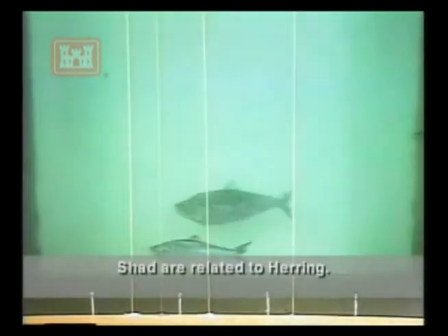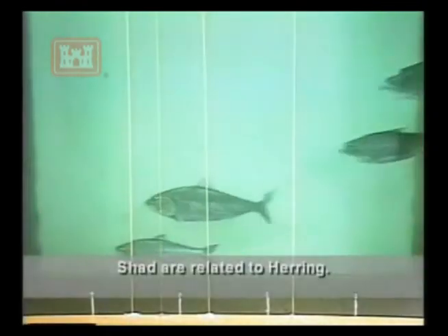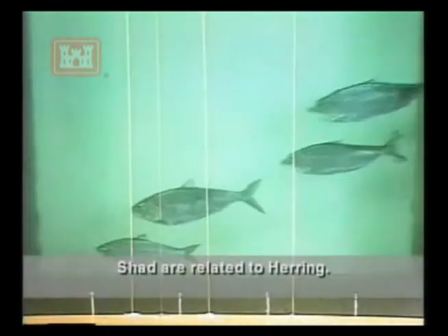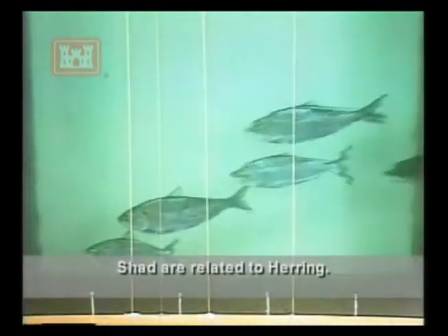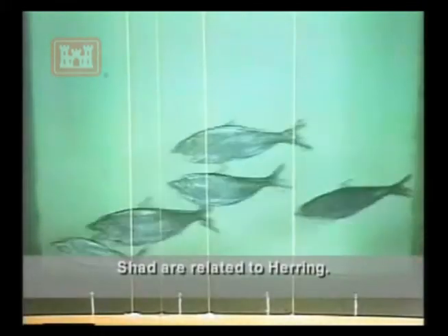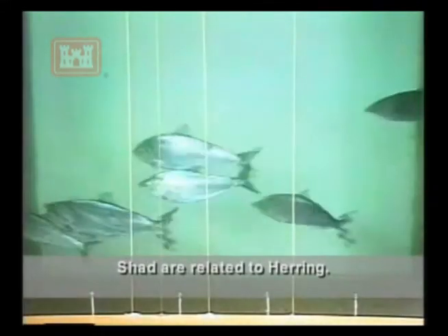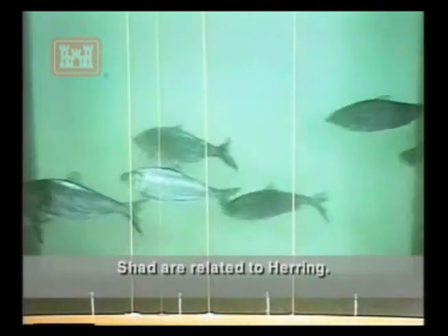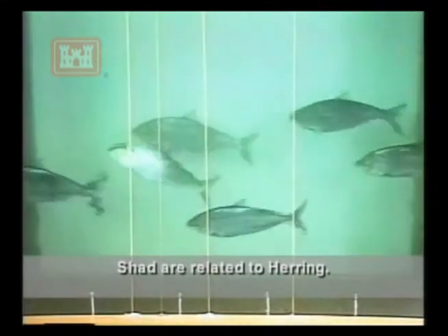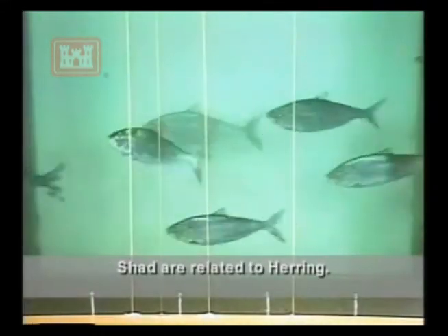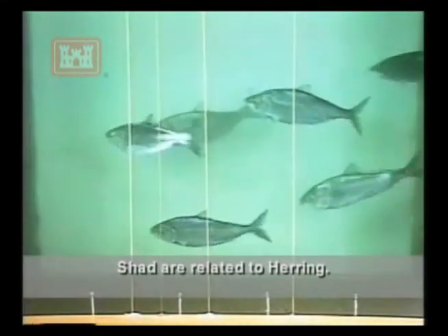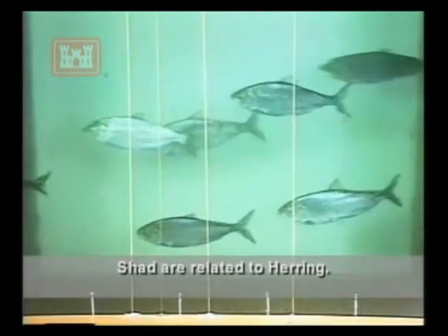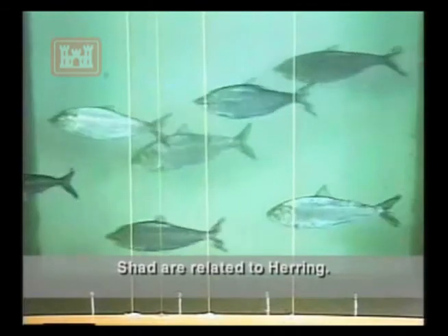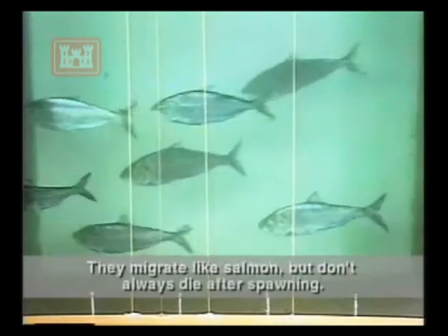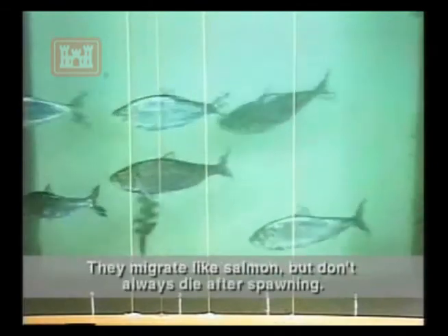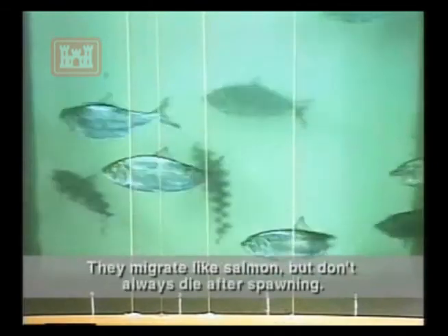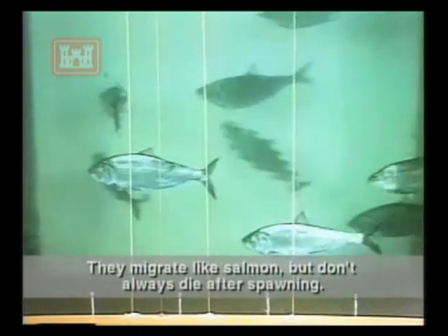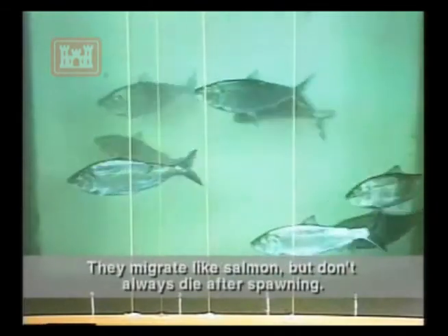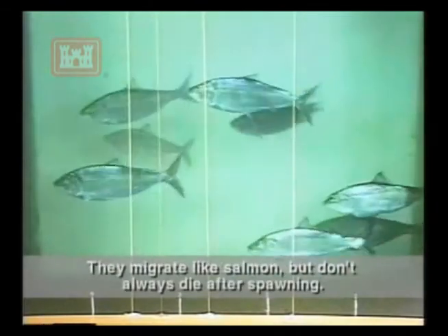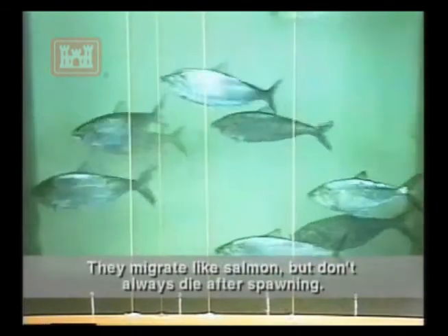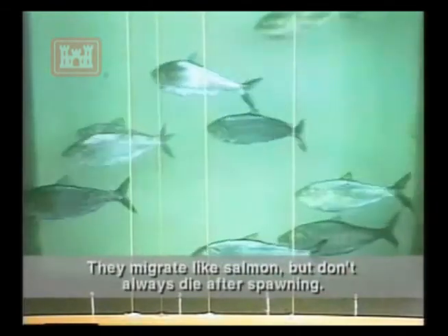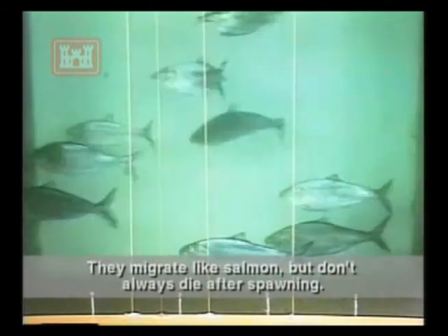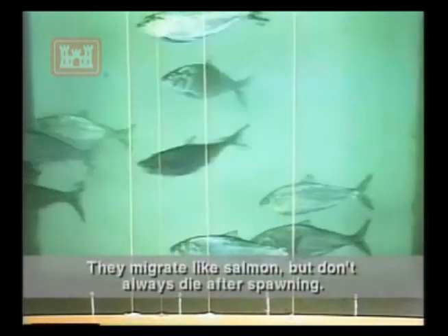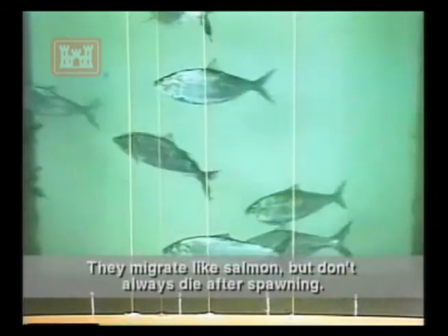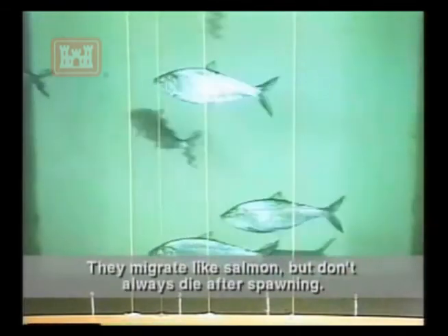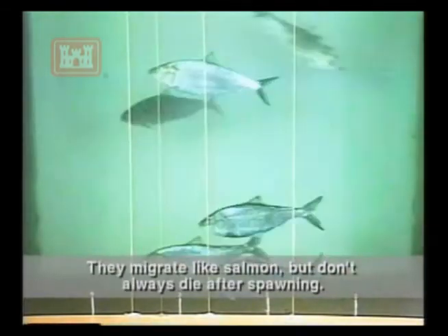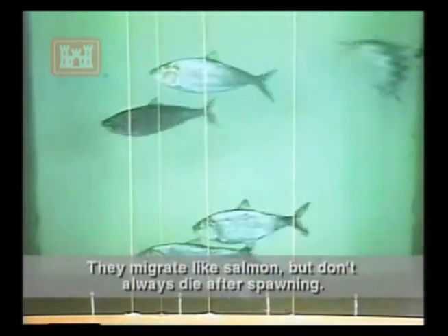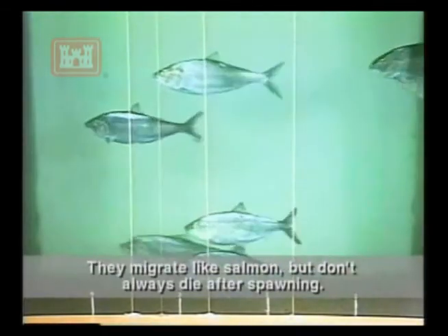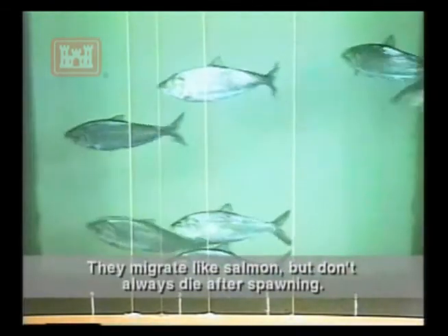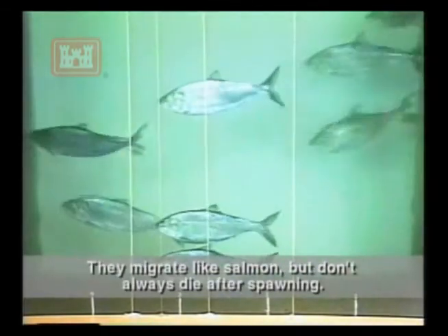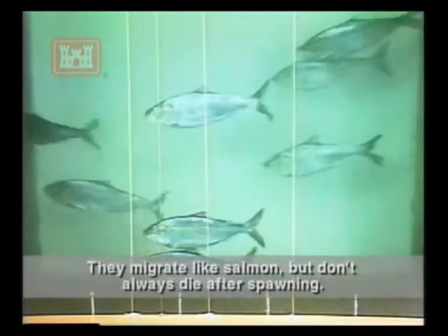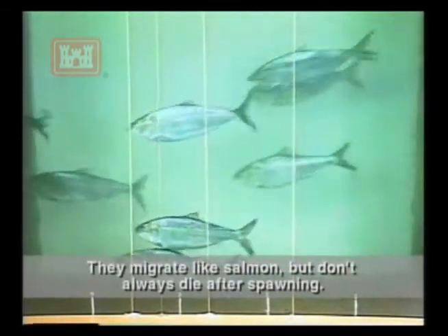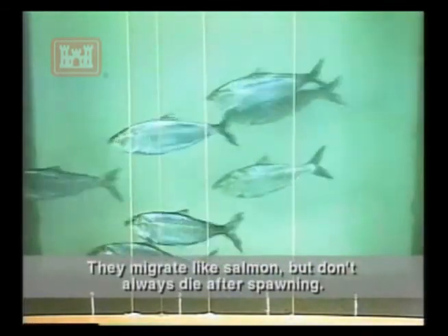Shad are related to herring. They migrate like salmon, but don't always die after spawning.